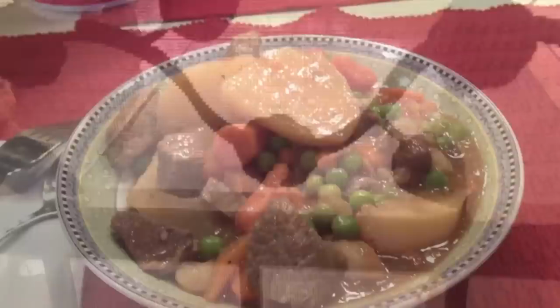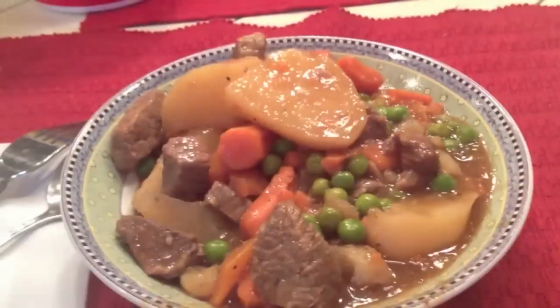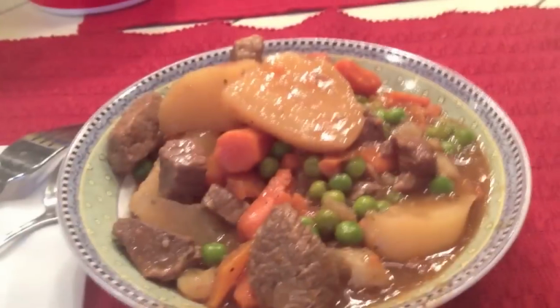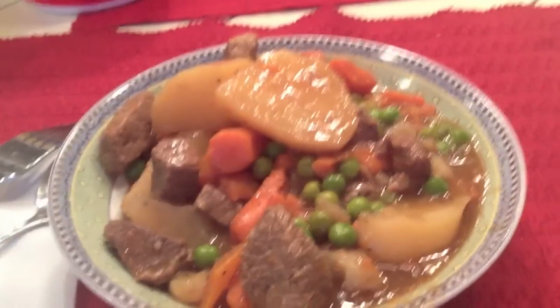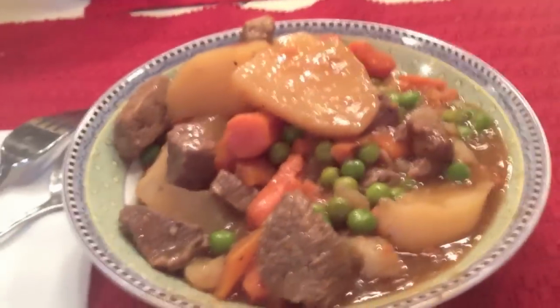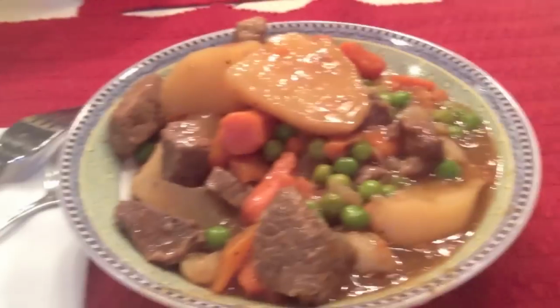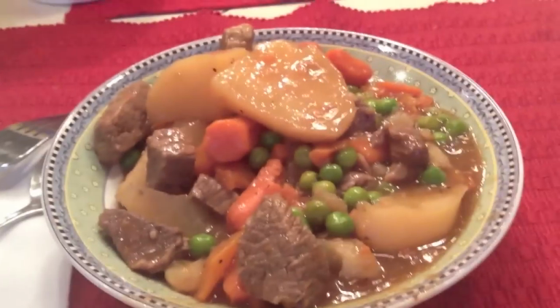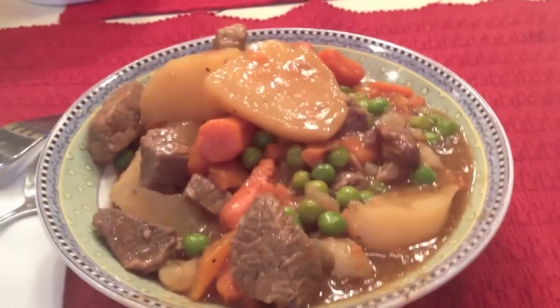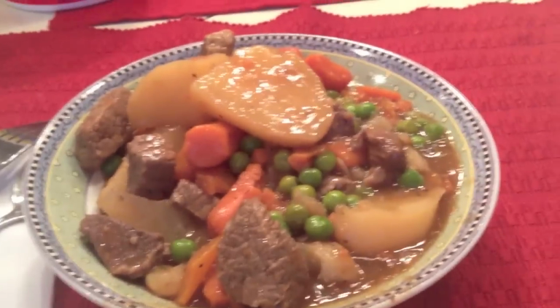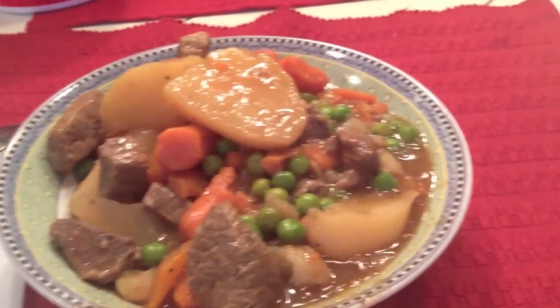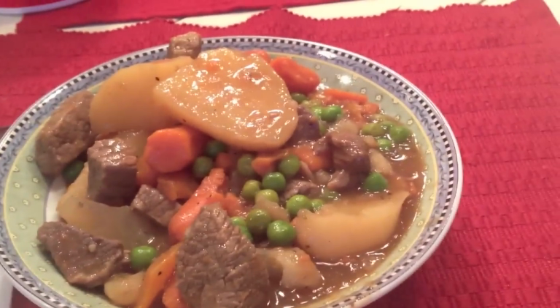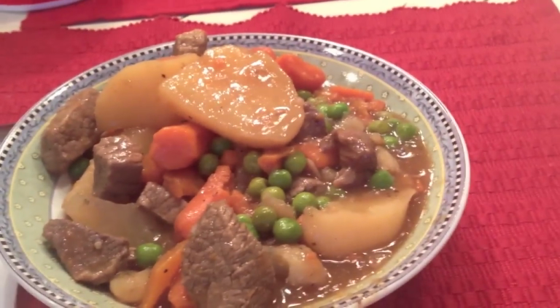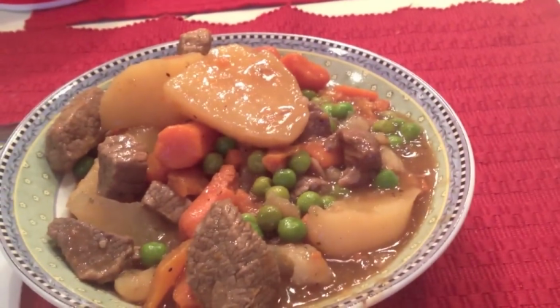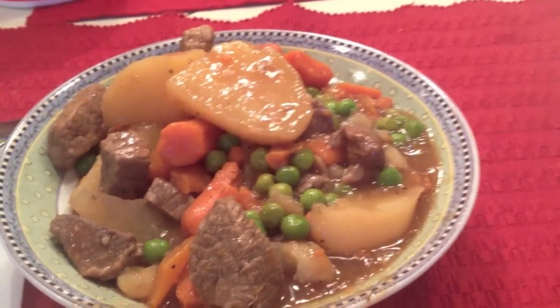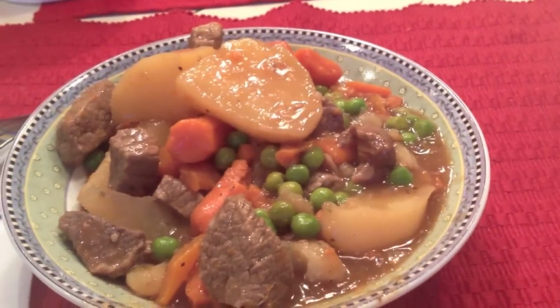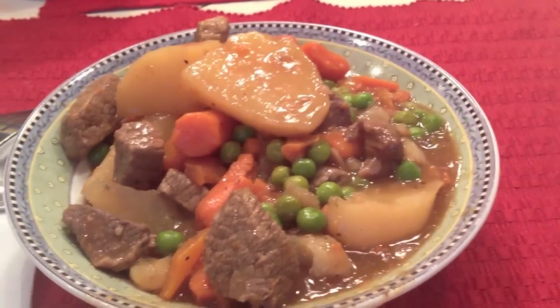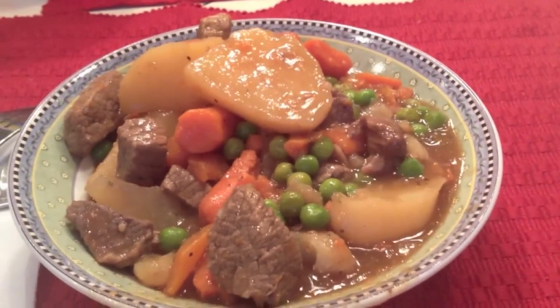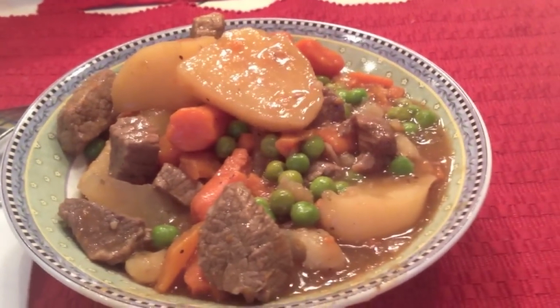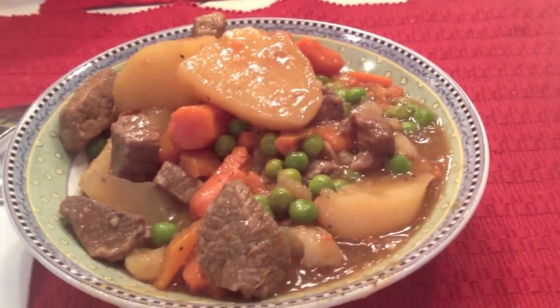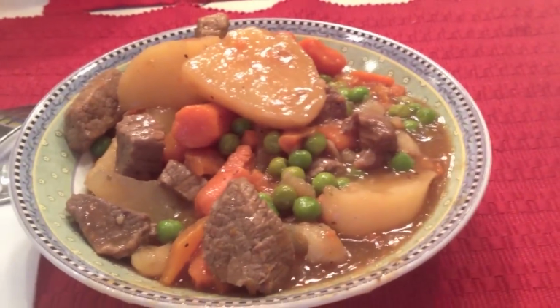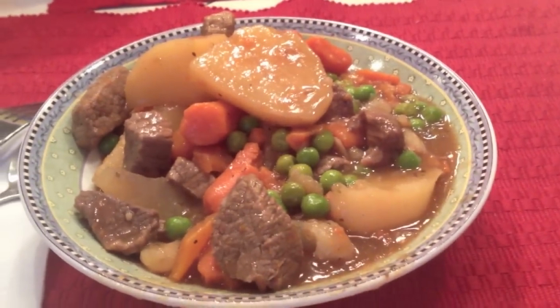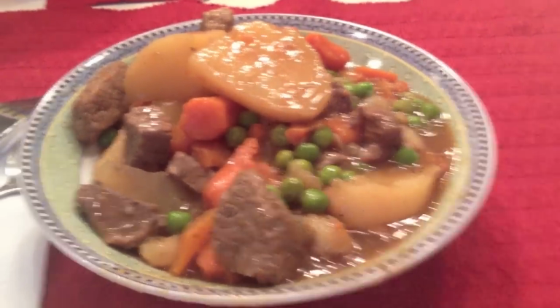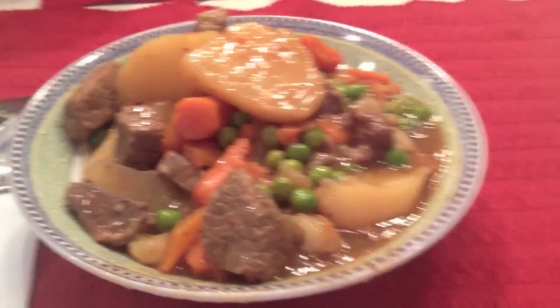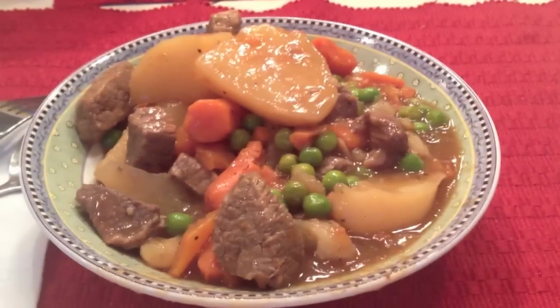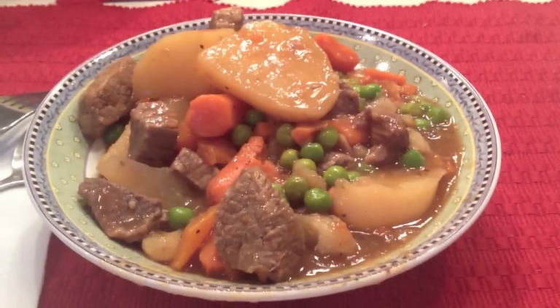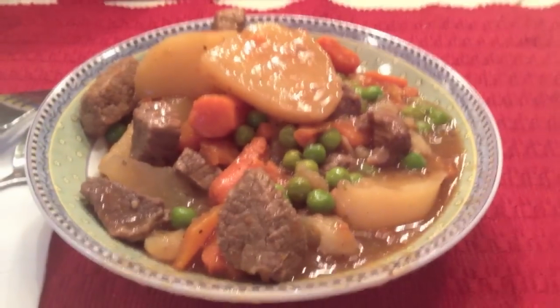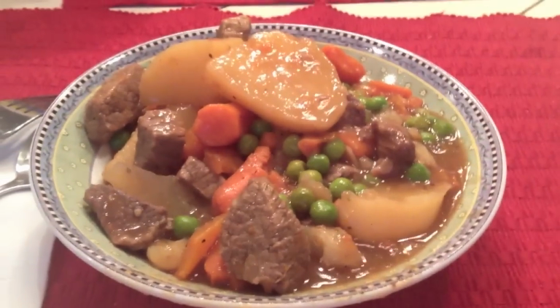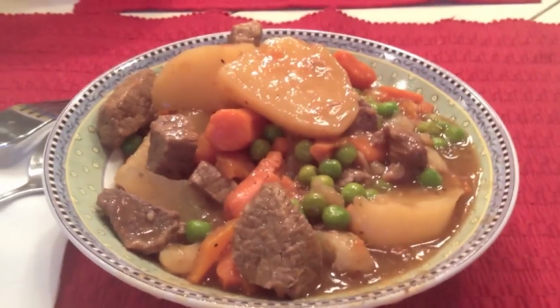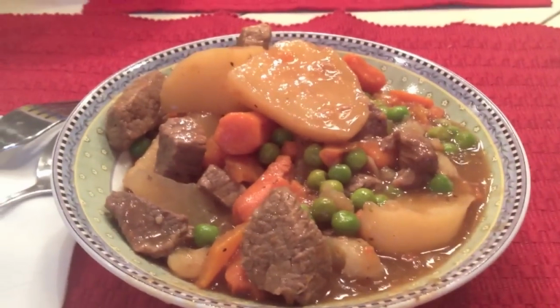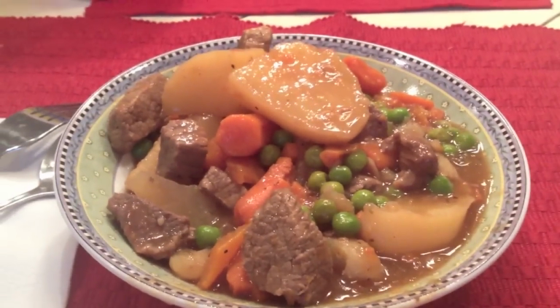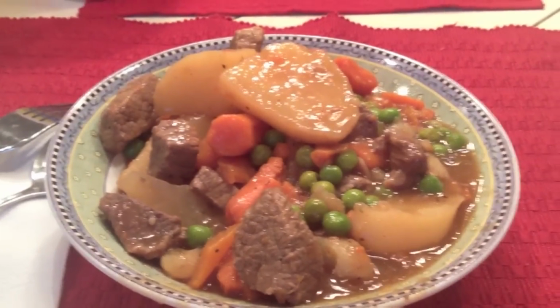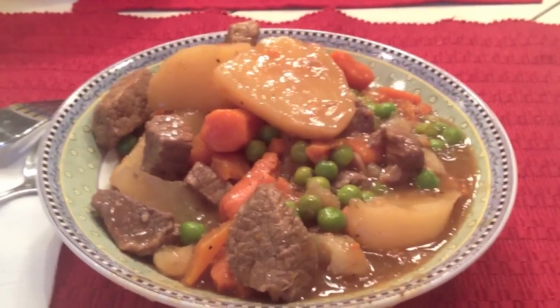Today is a chilly day, so my mom made yummy stew. Yum, yum, yum.